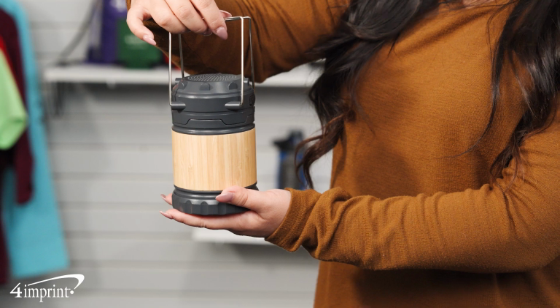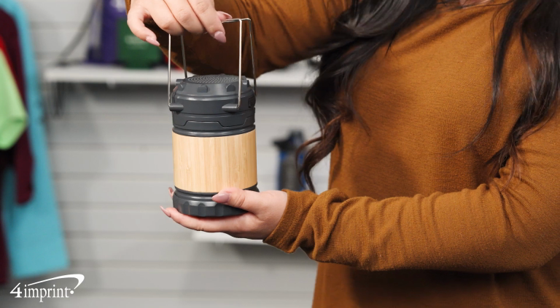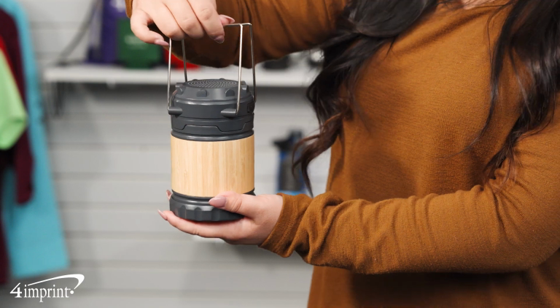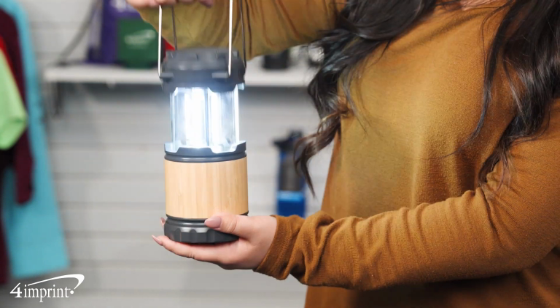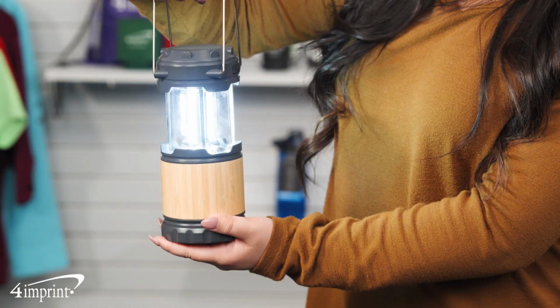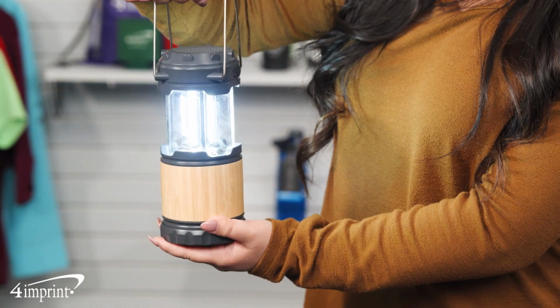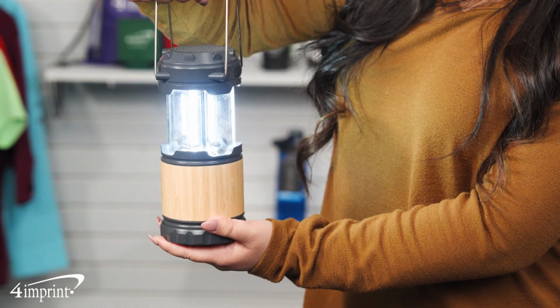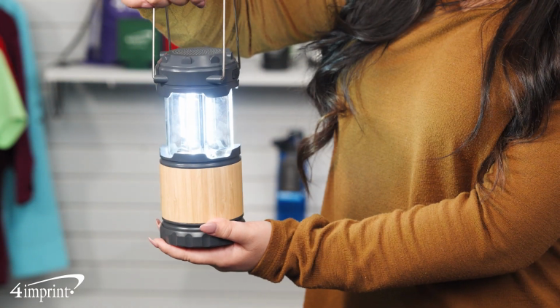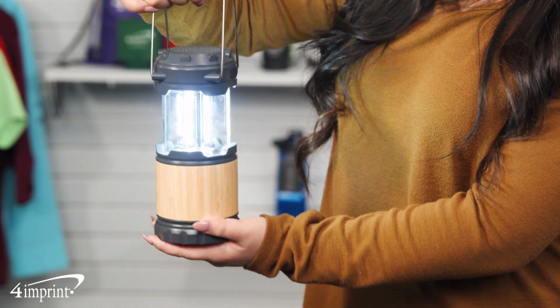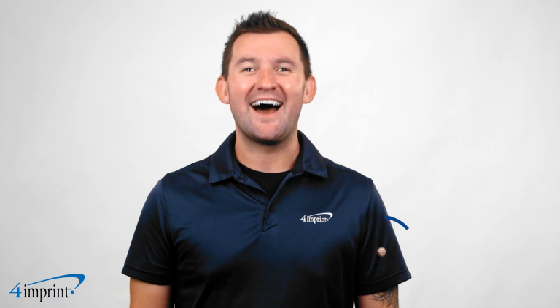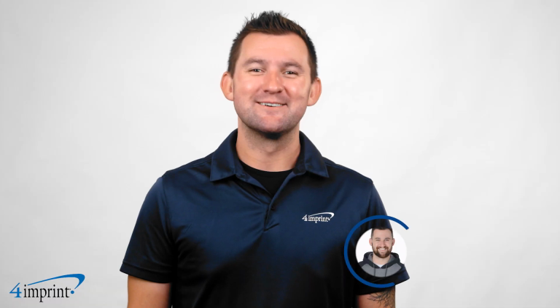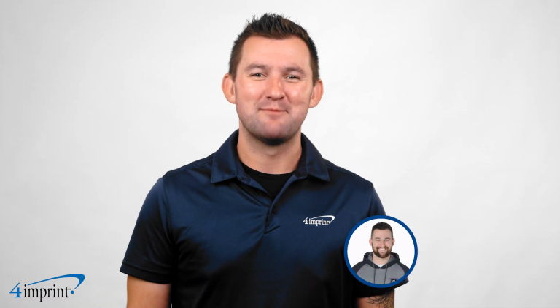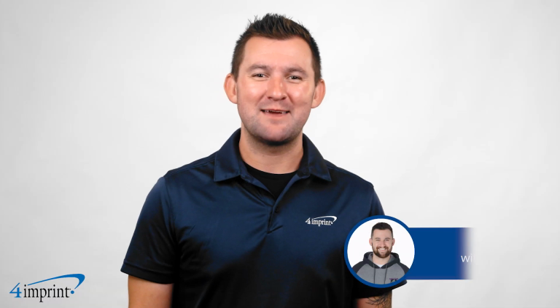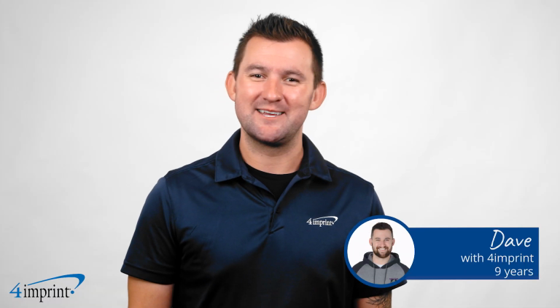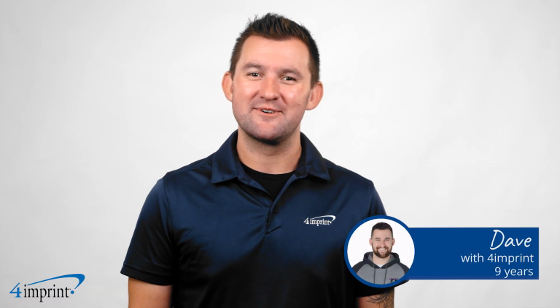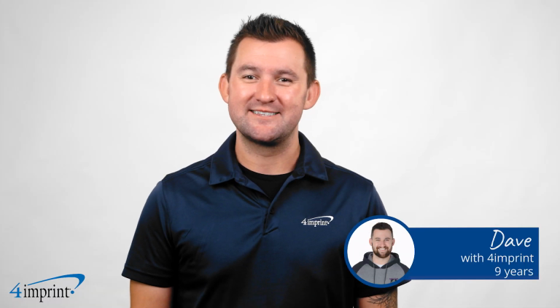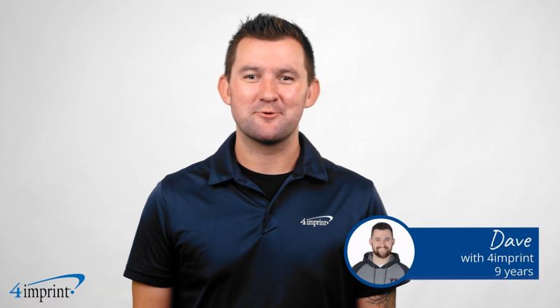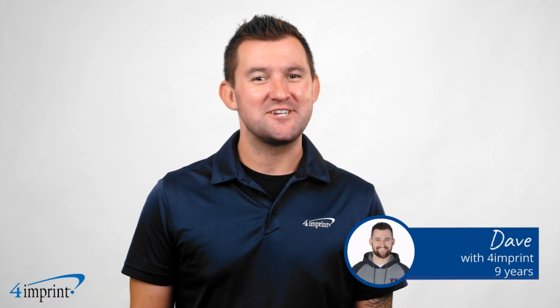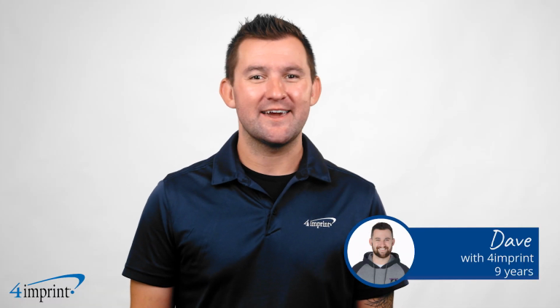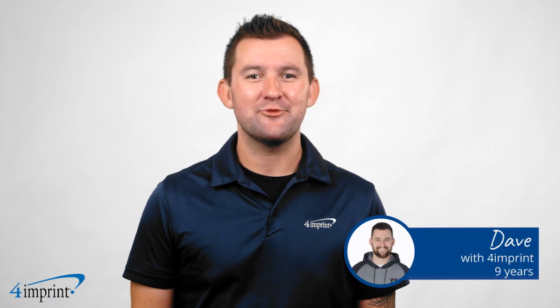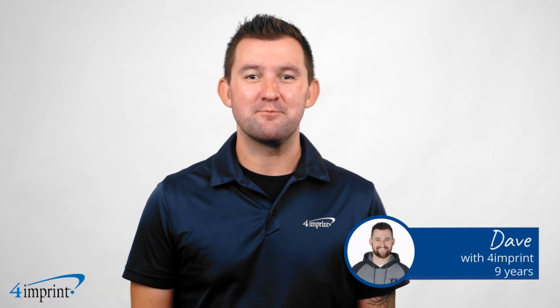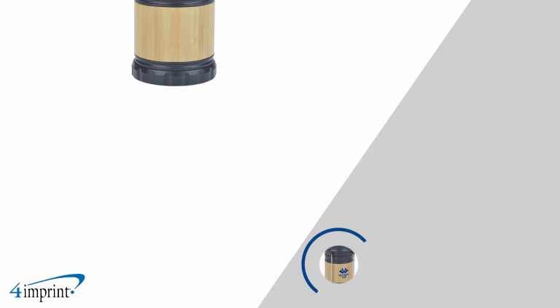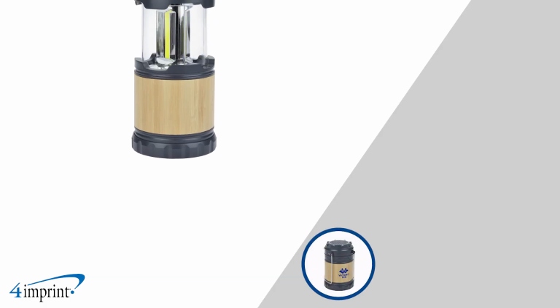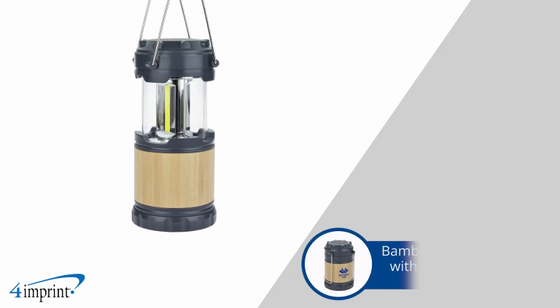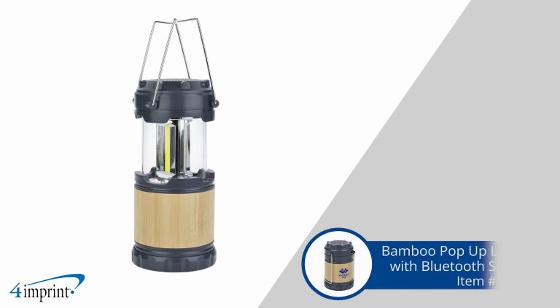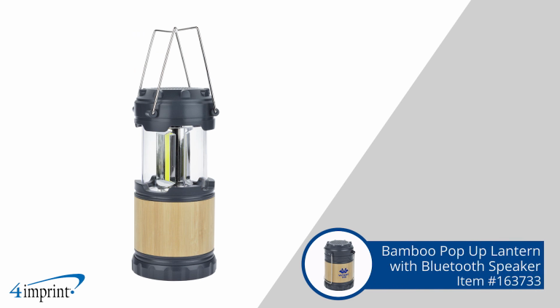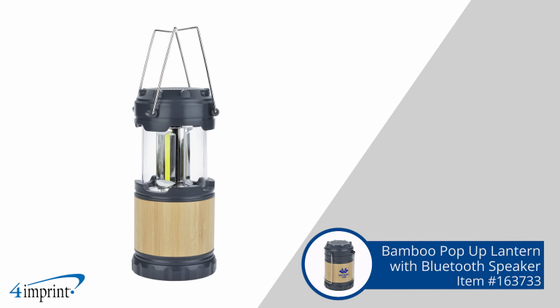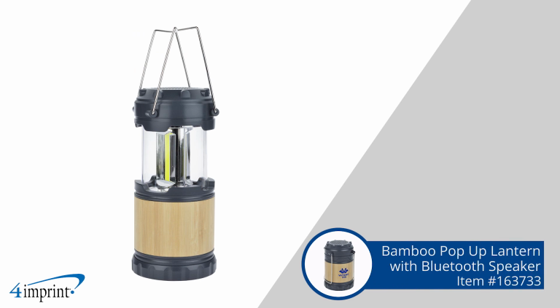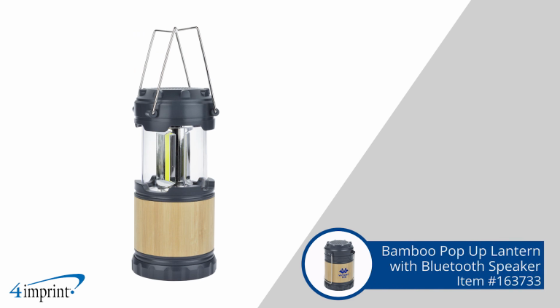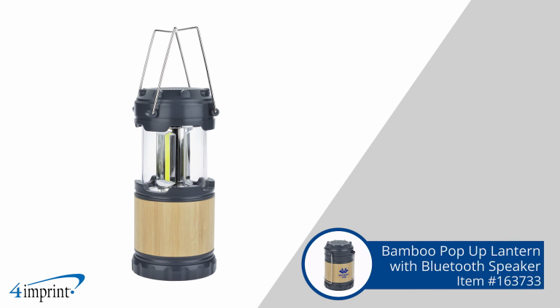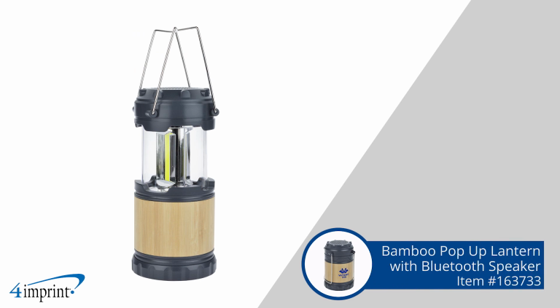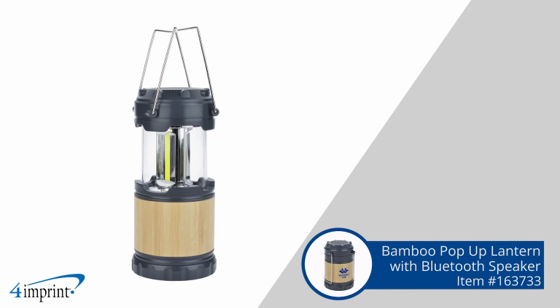Pop up your branding. Hi, my name is Dave, and today we're checking out the Bamboo Pop-Up Lantern with Bluetooth speaker.